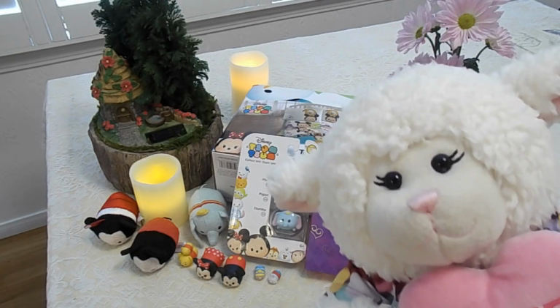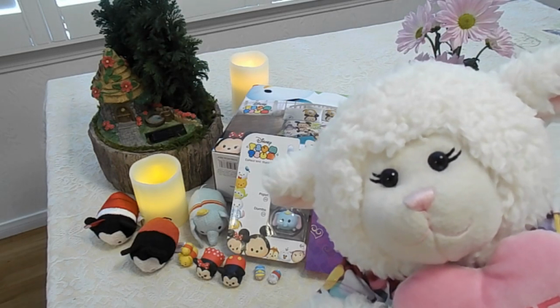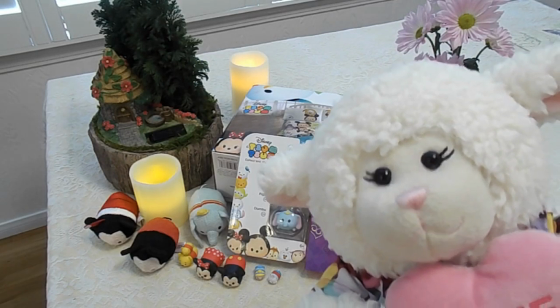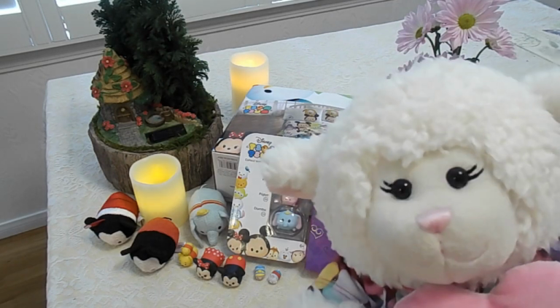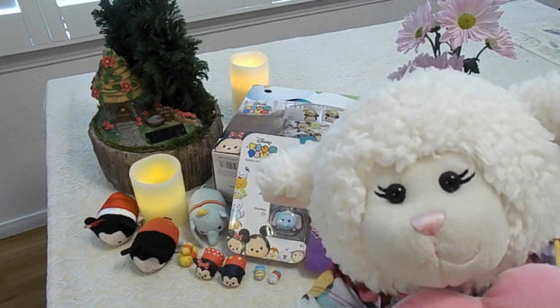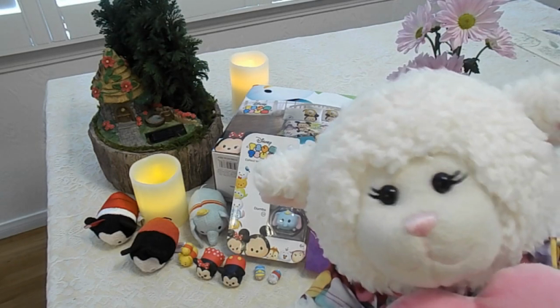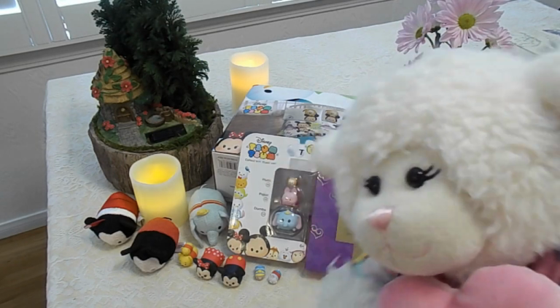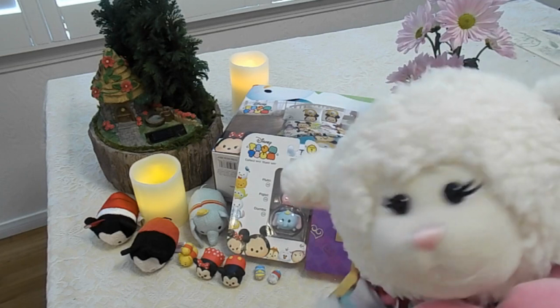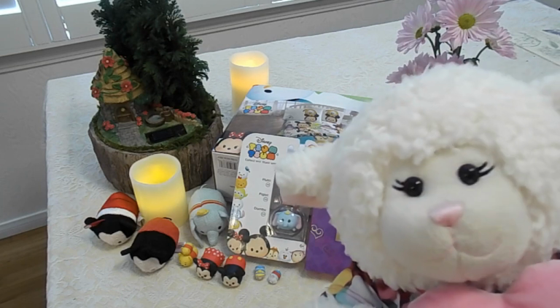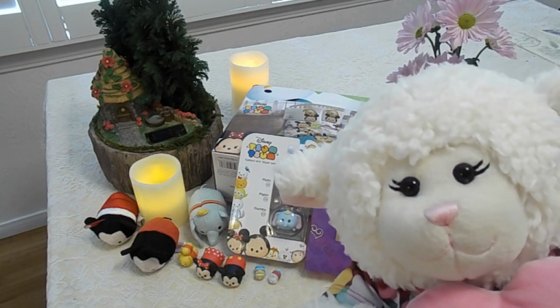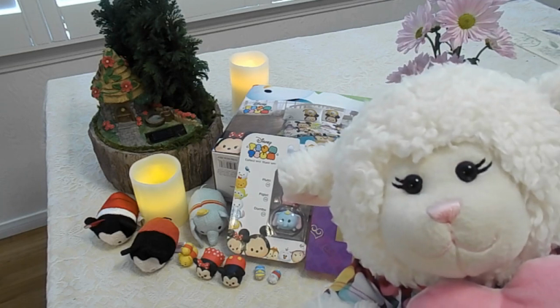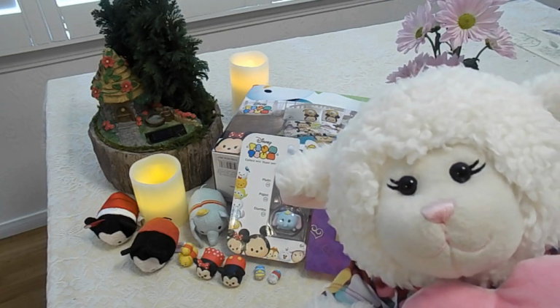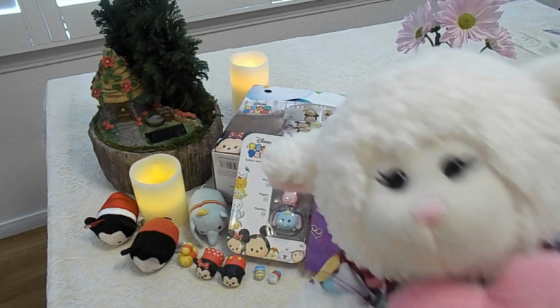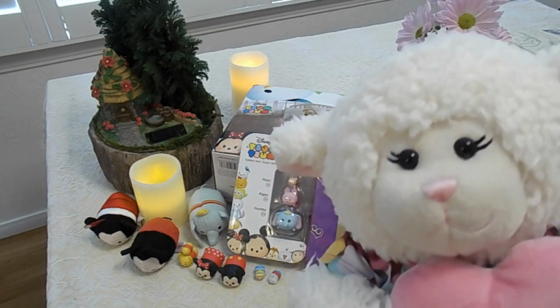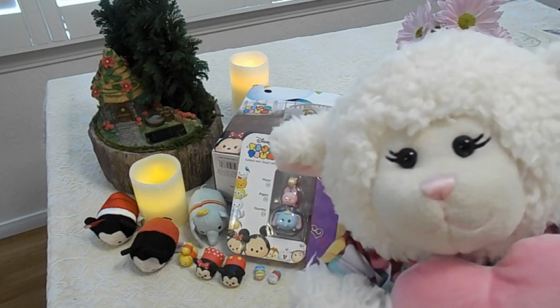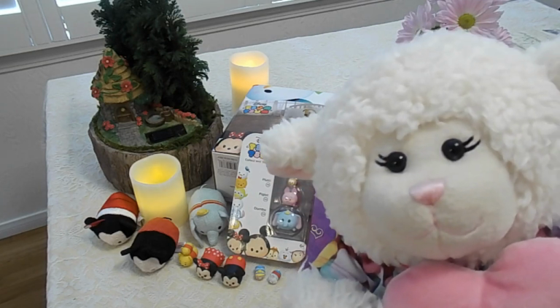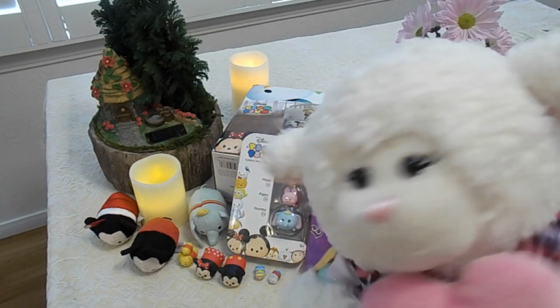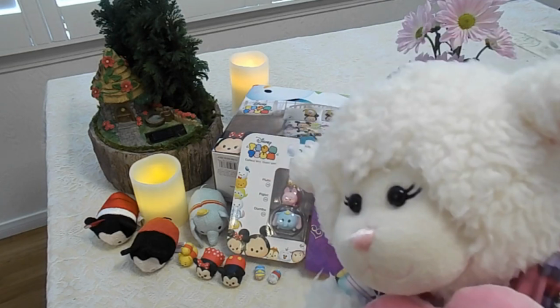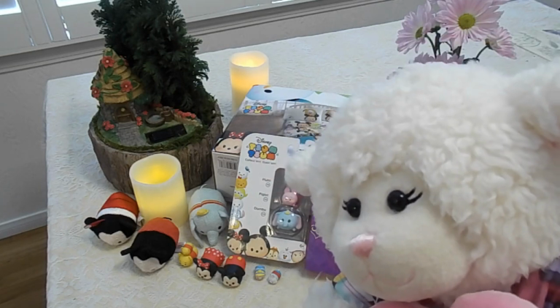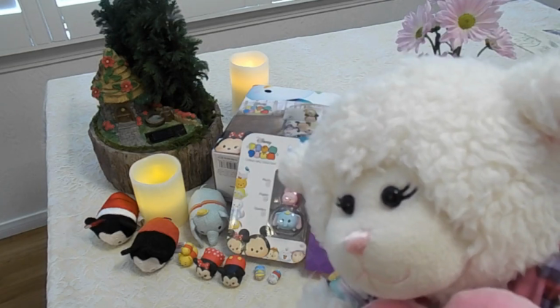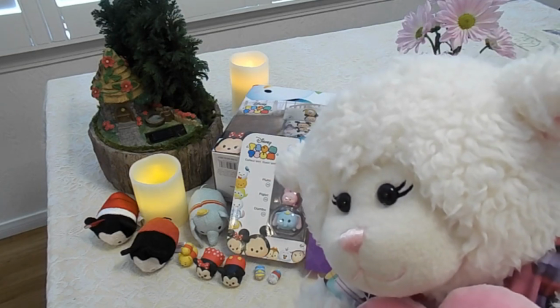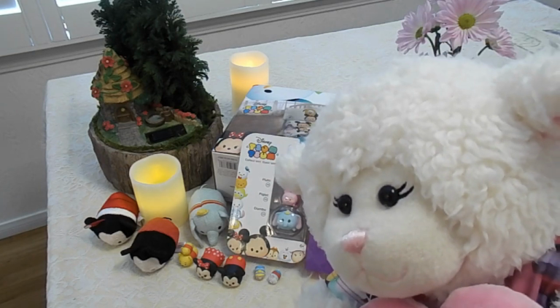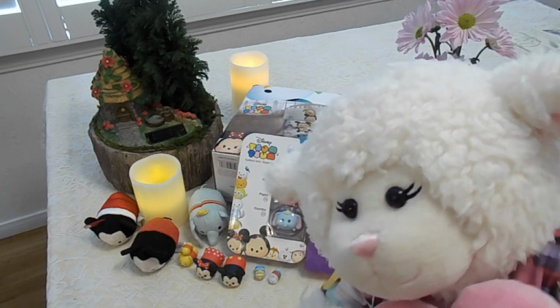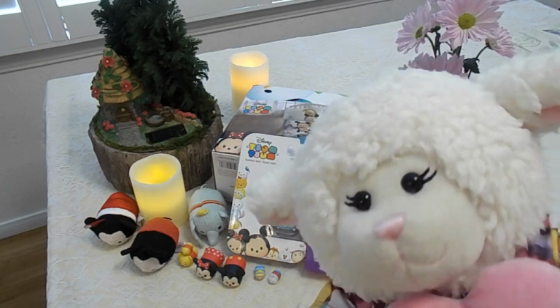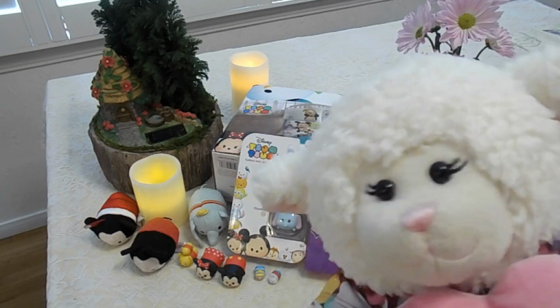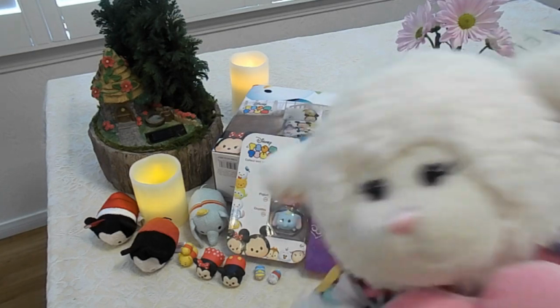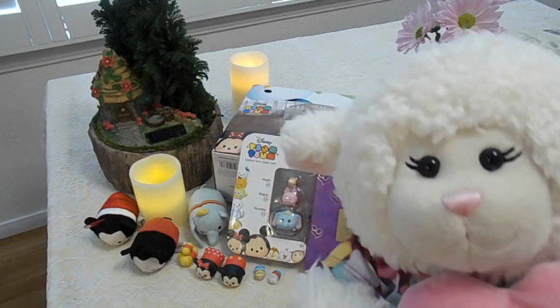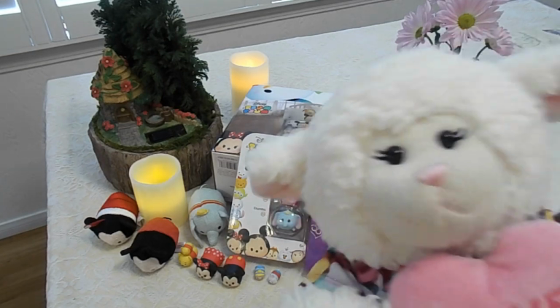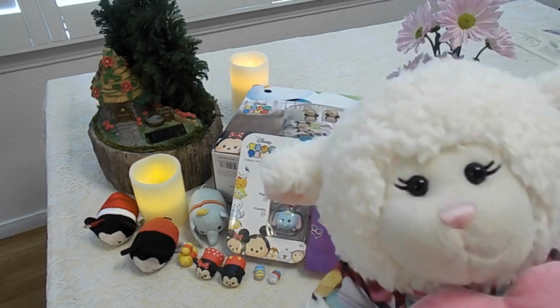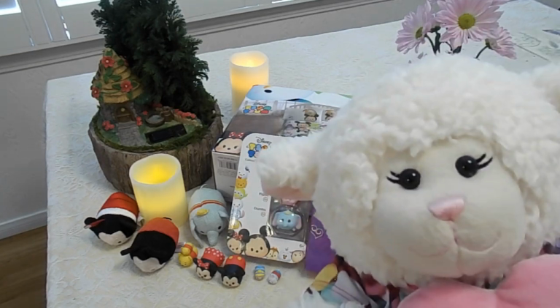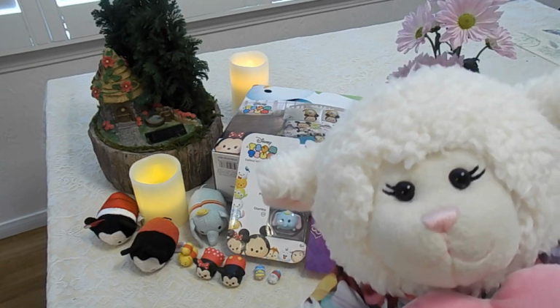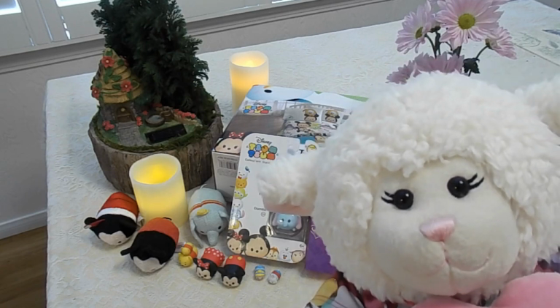Hey everybody! Vanity here and welcome to another episode! In today's episode I'm going to be doing kind of a combination video.